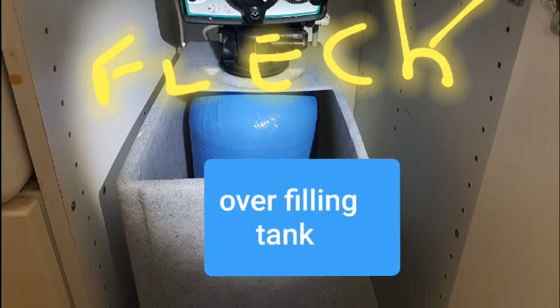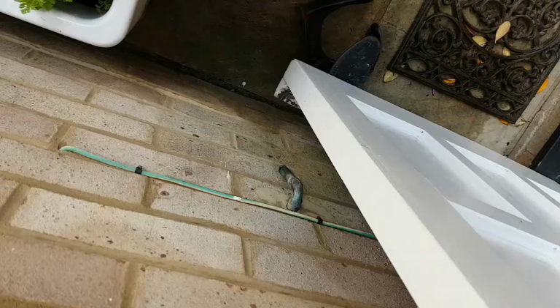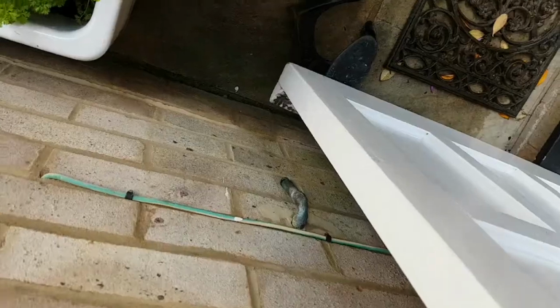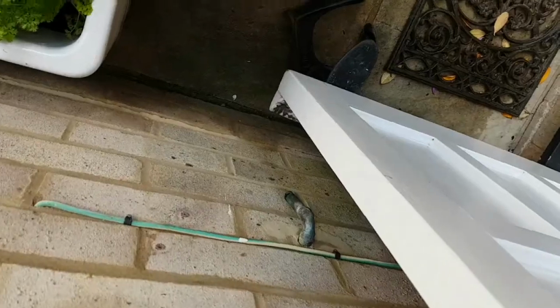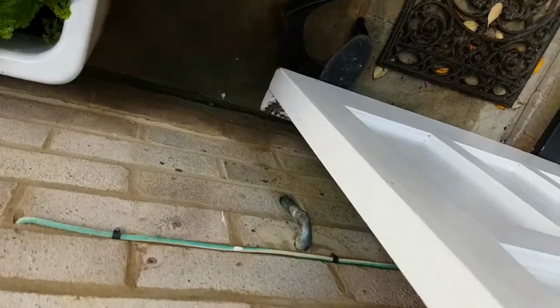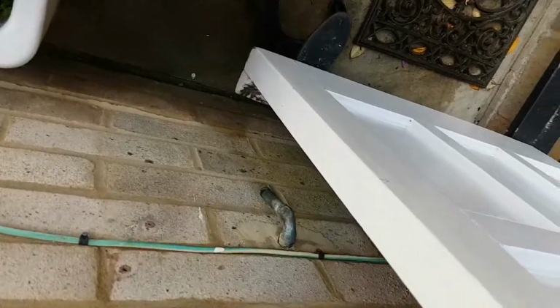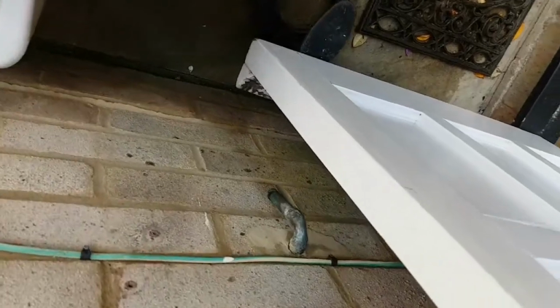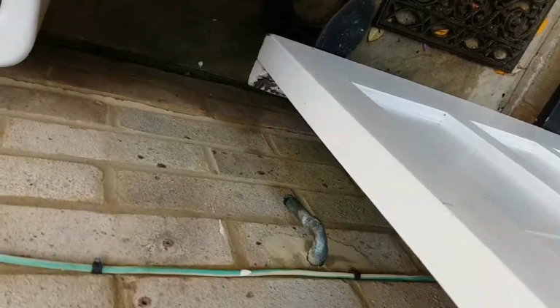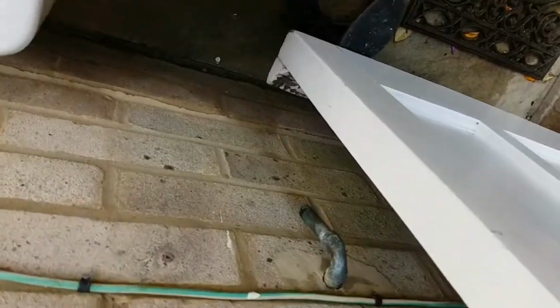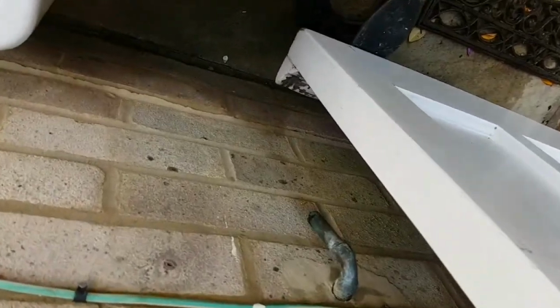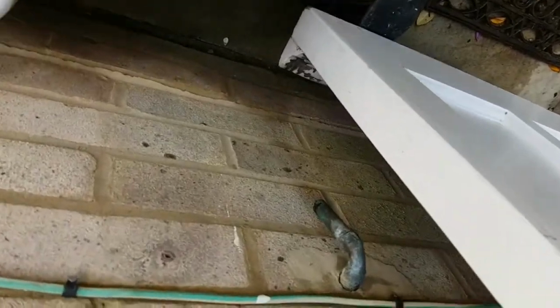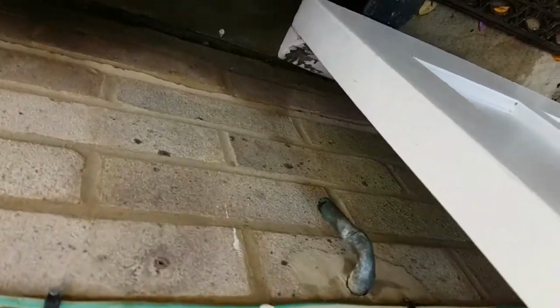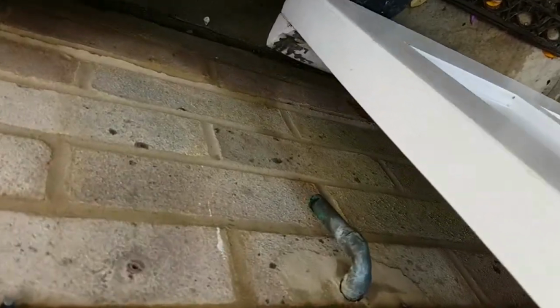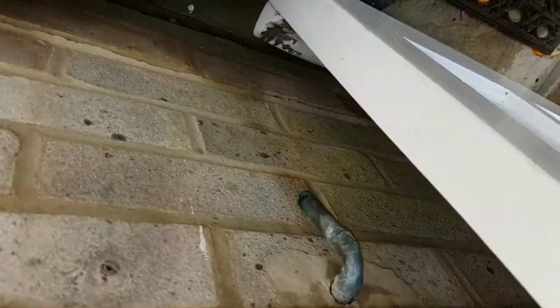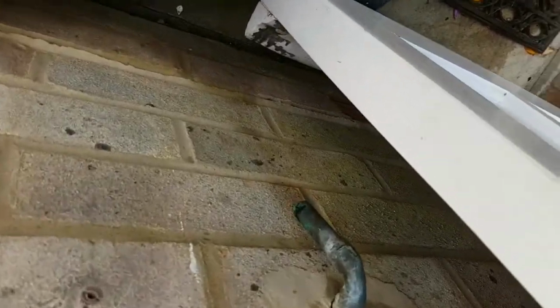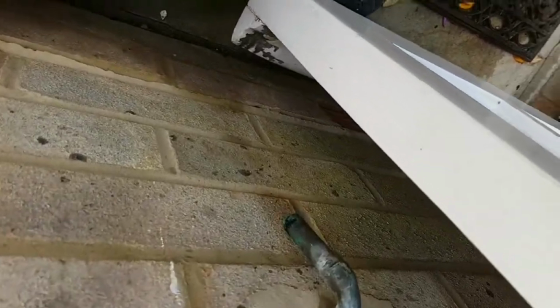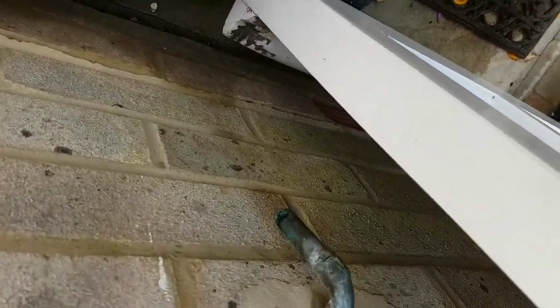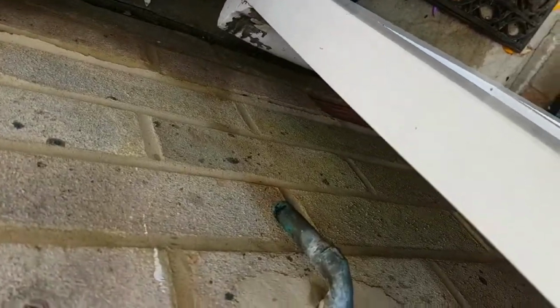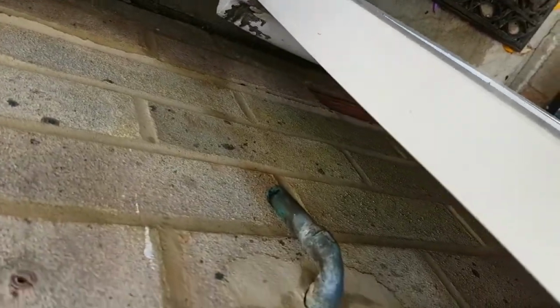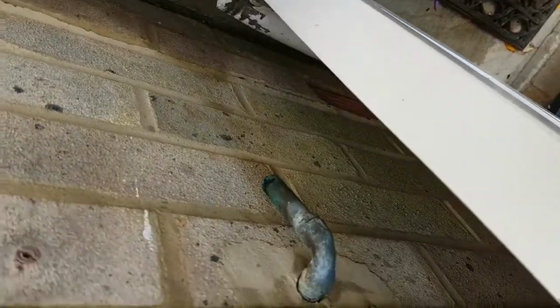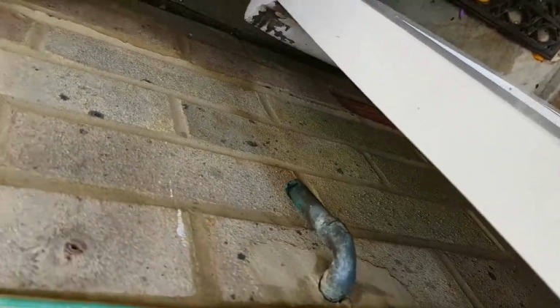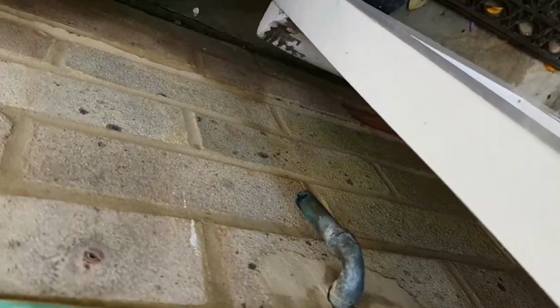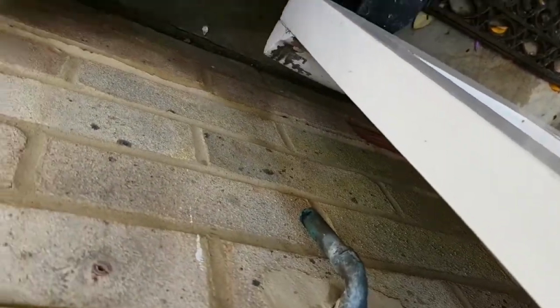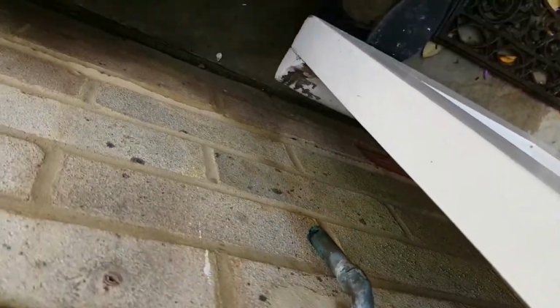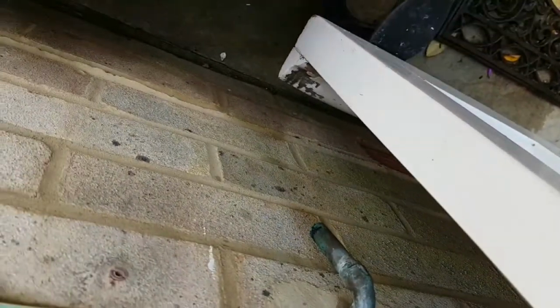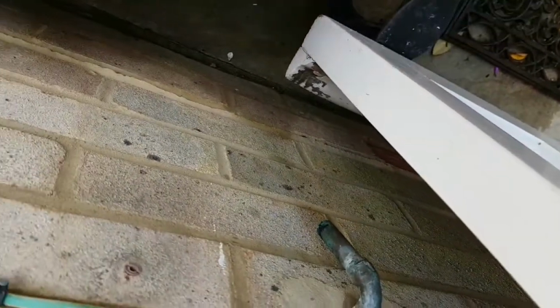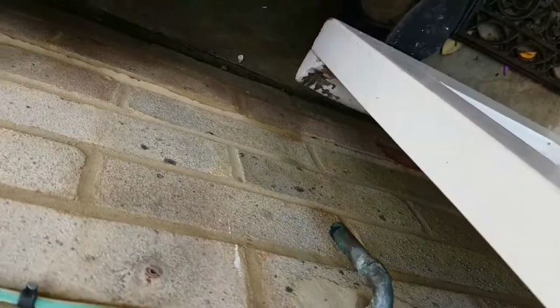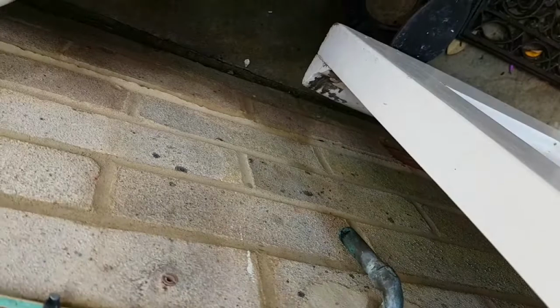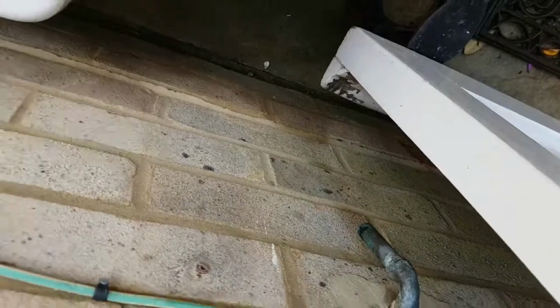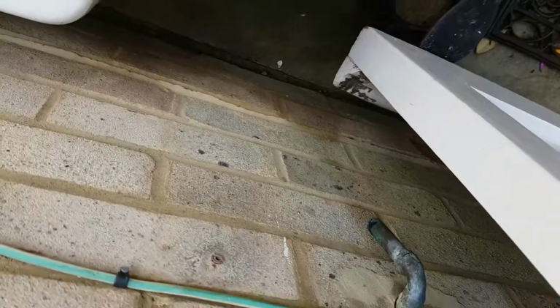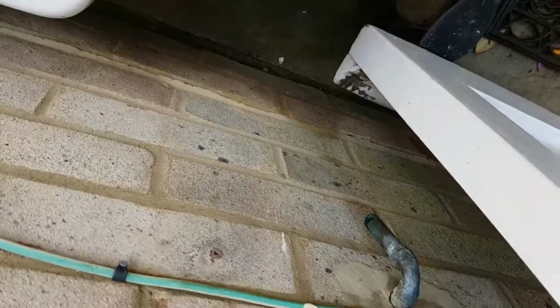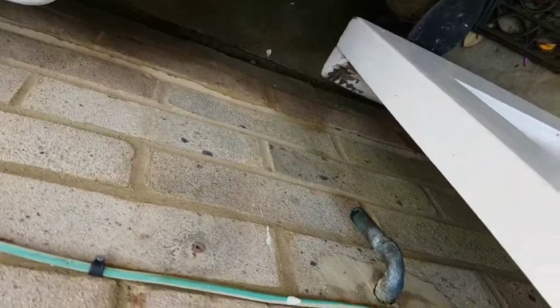I've got a problem with the water softener — the overflow has been pouring out water.